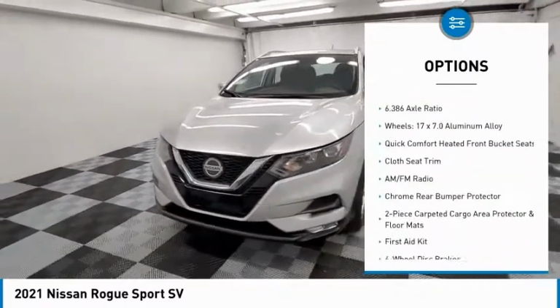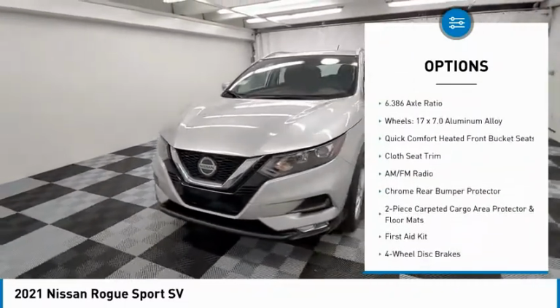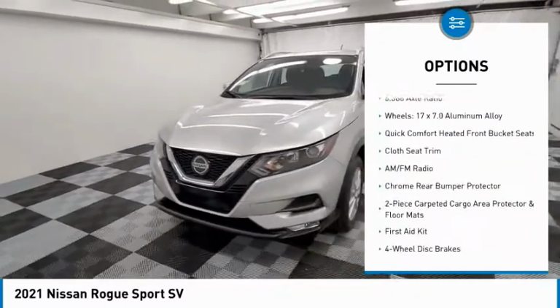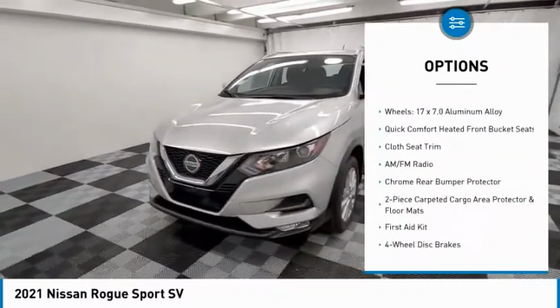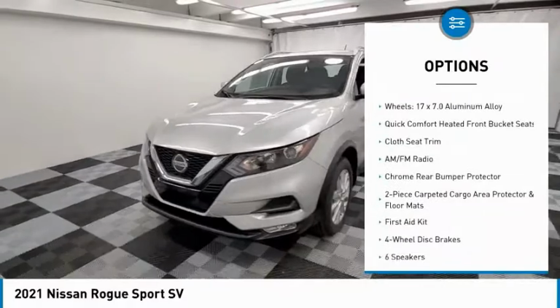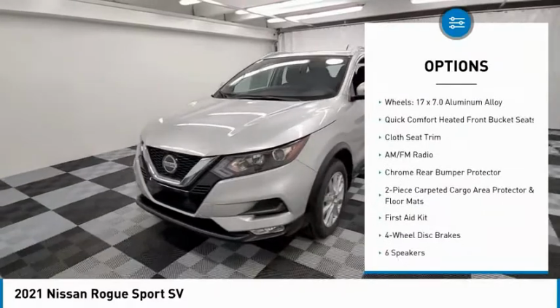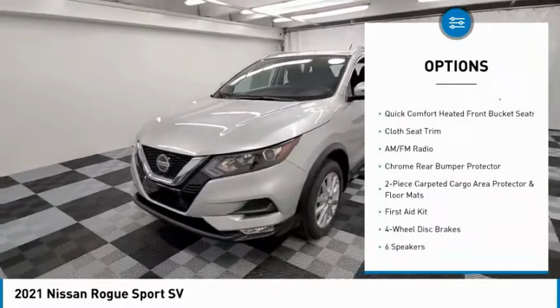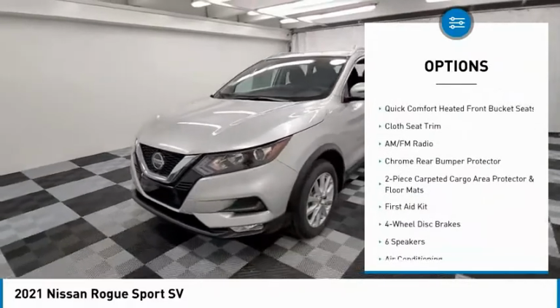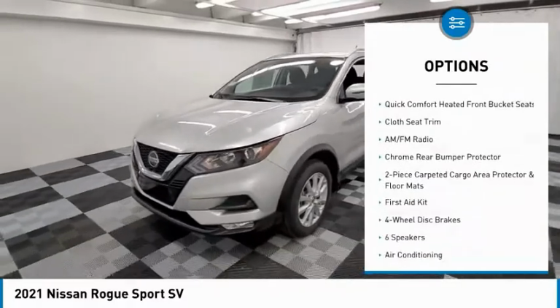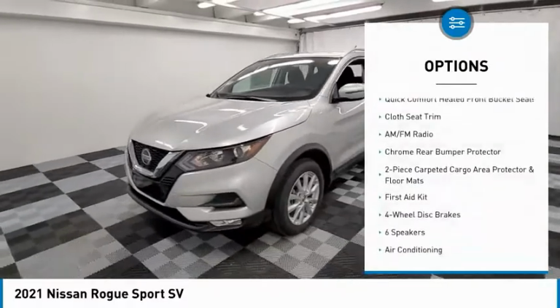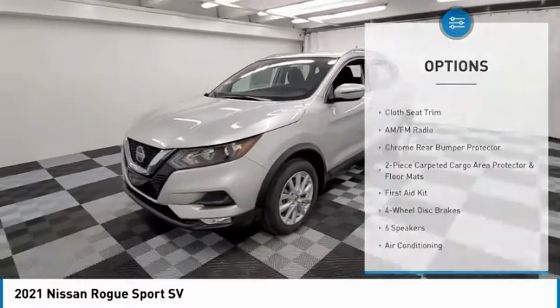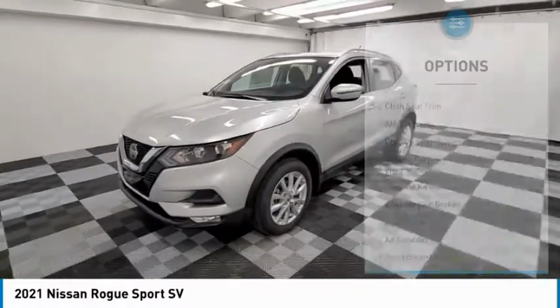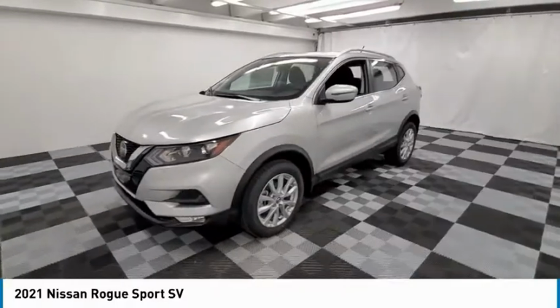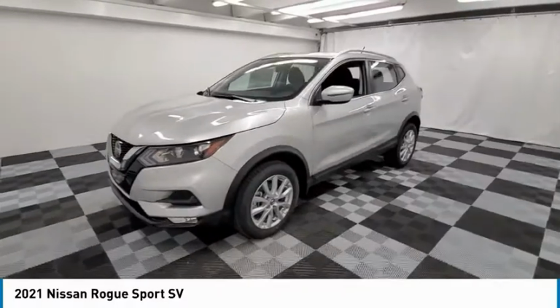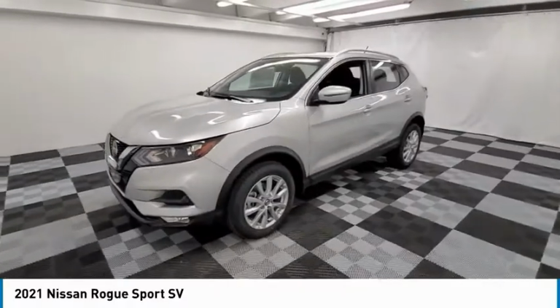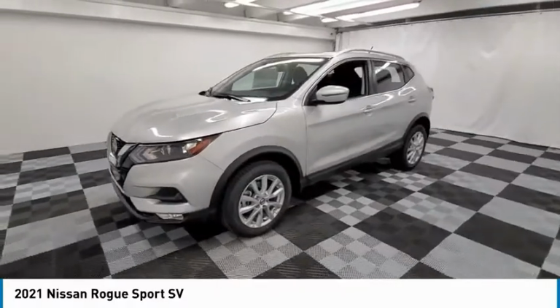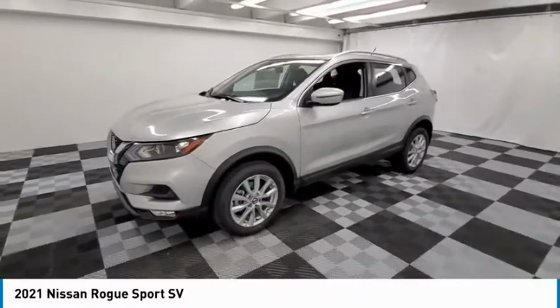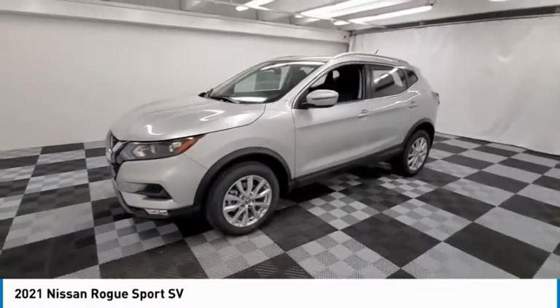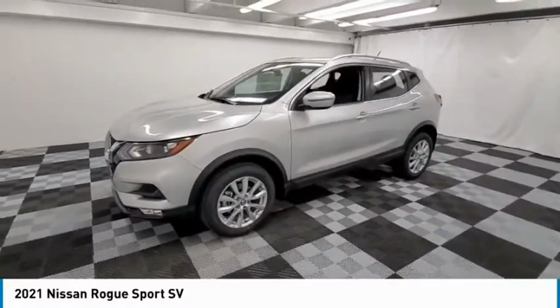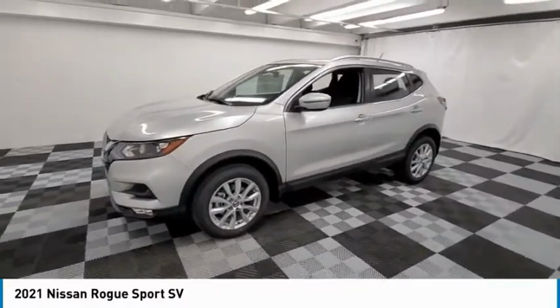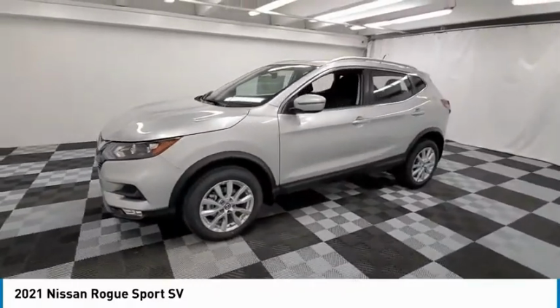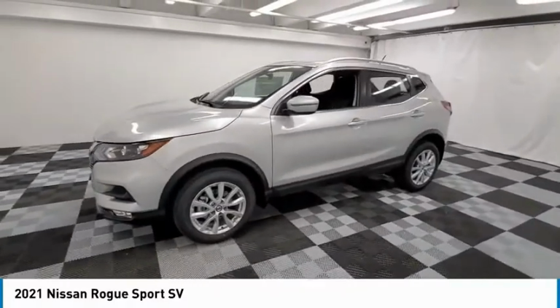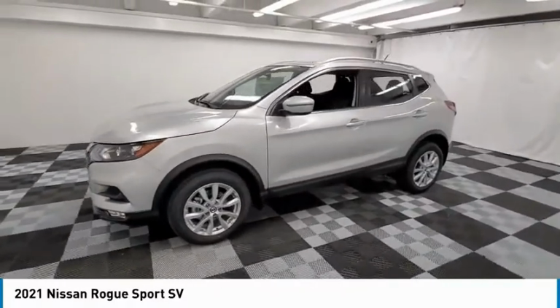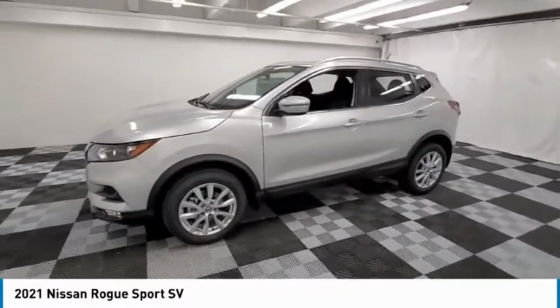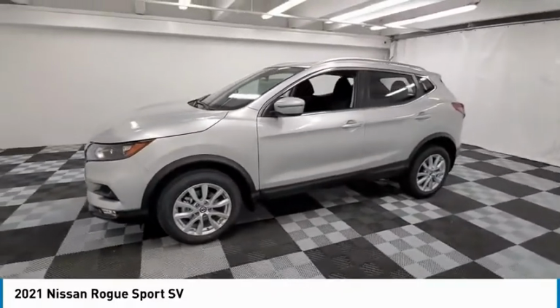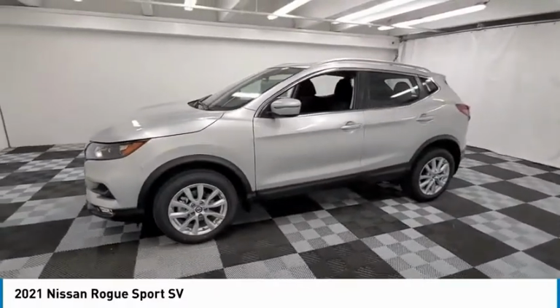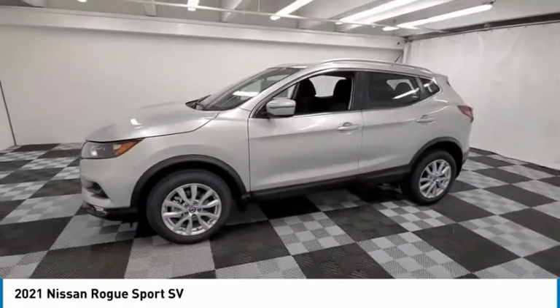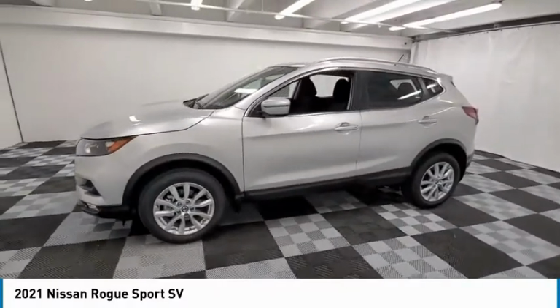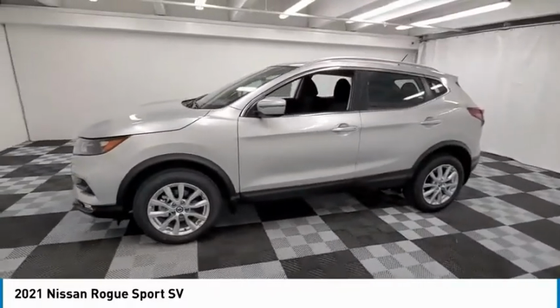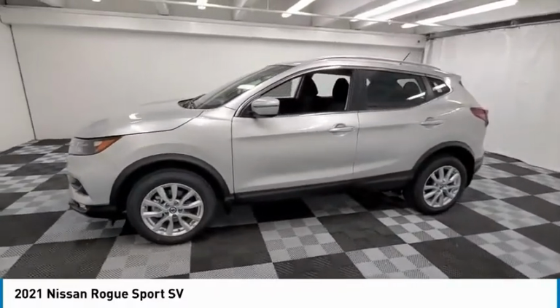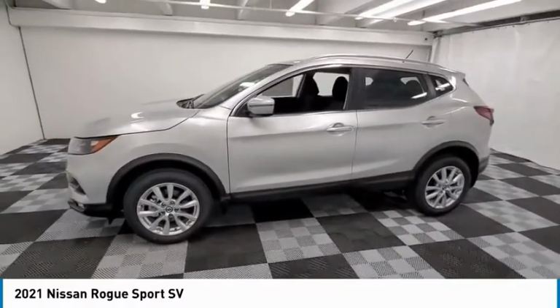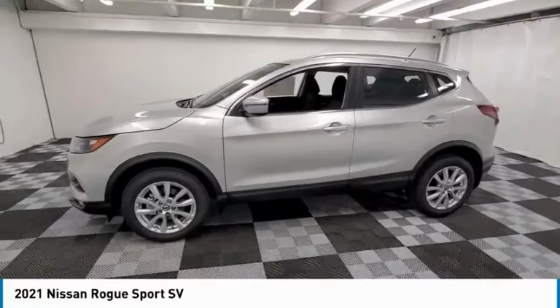Fog lights, speed control, splash guards, four-wheel disc brakes, and rear window defroster.